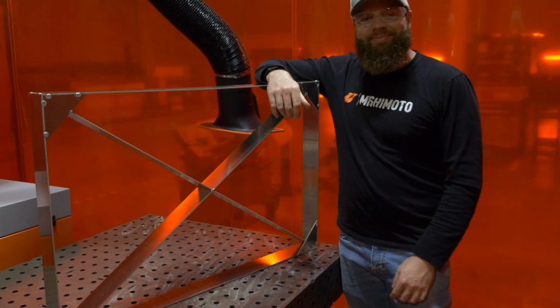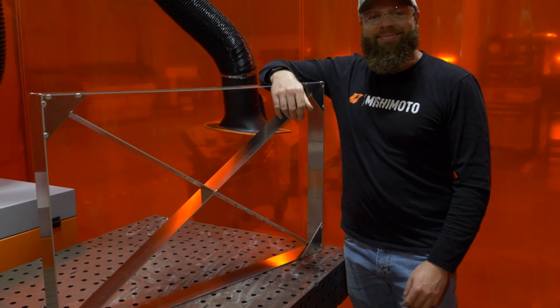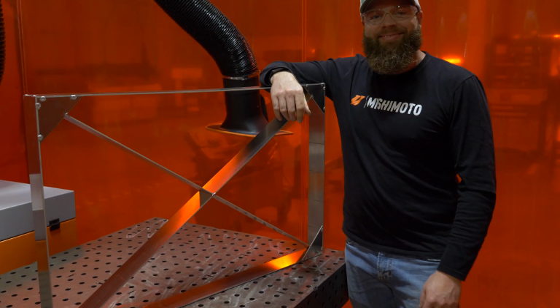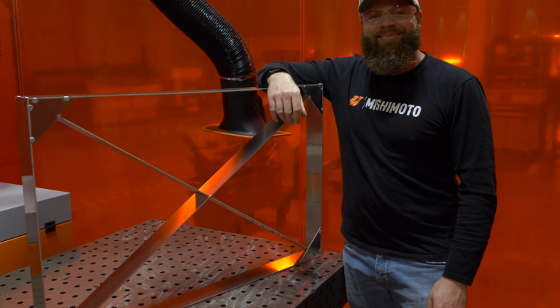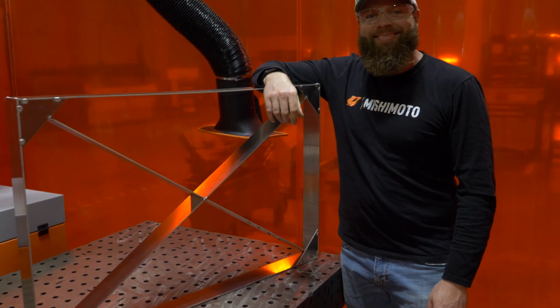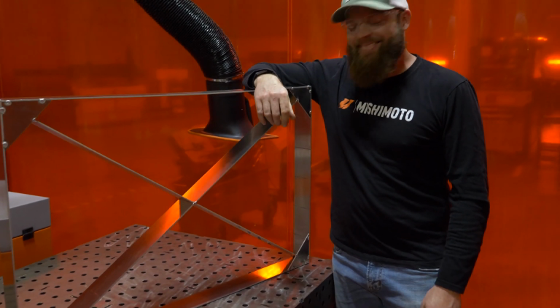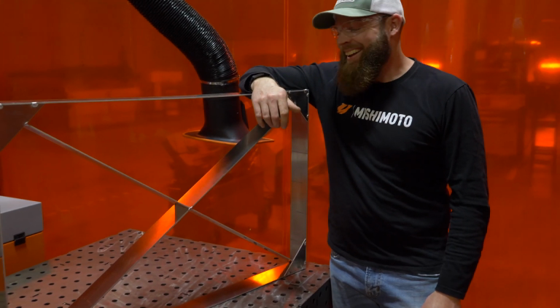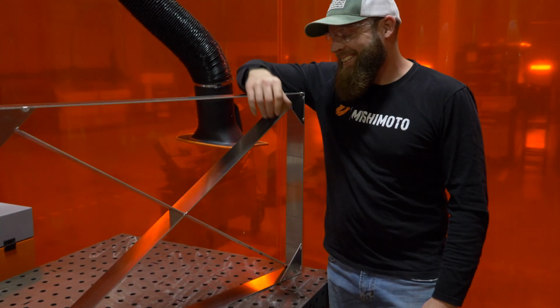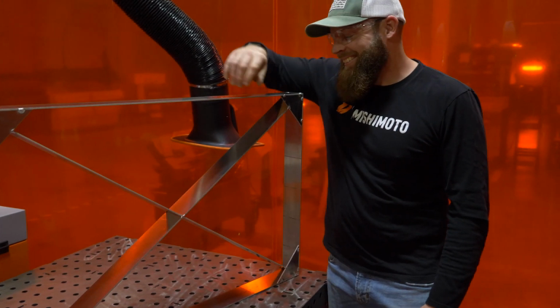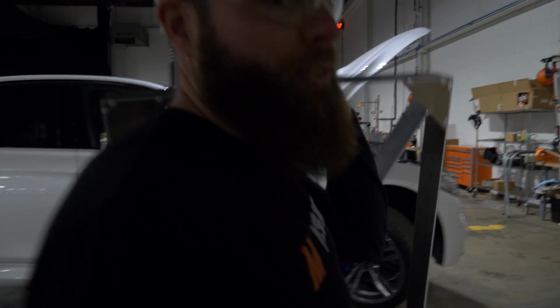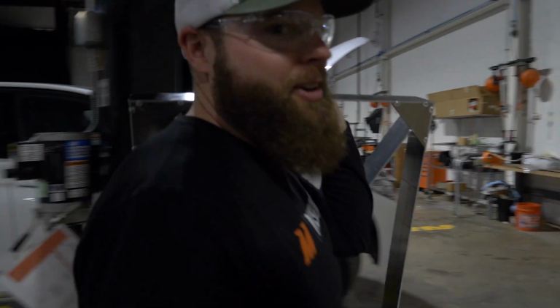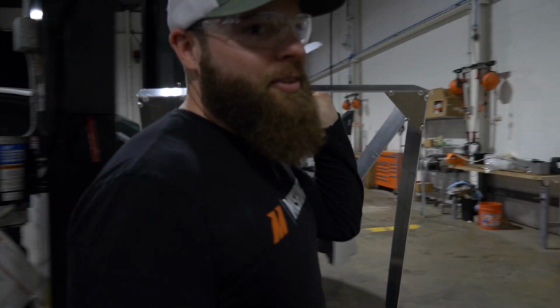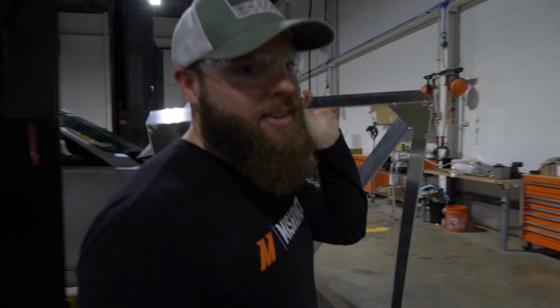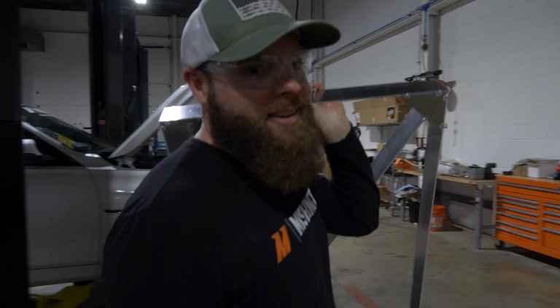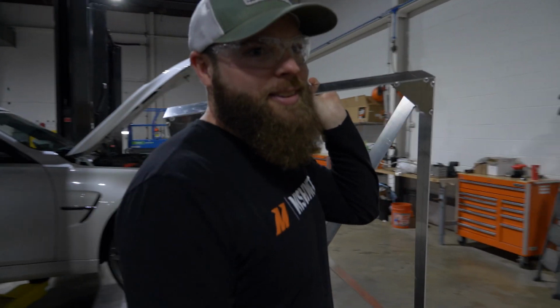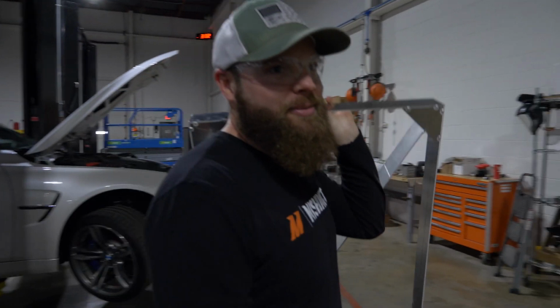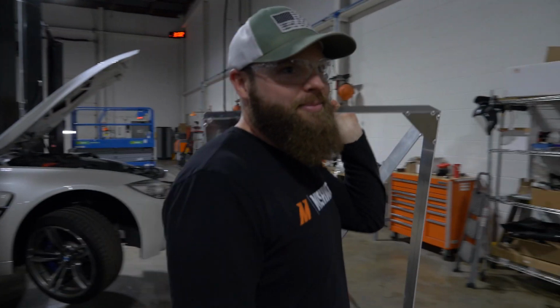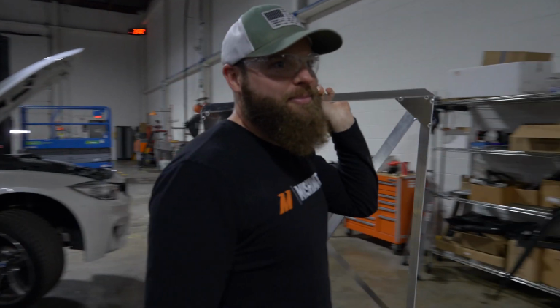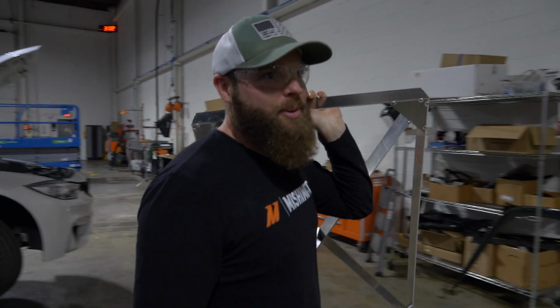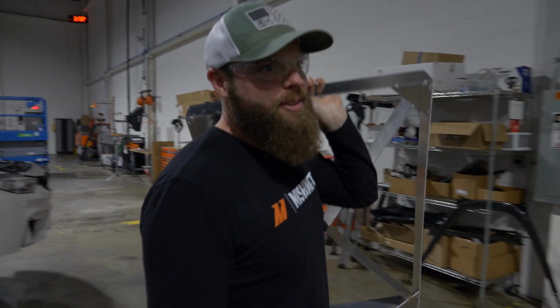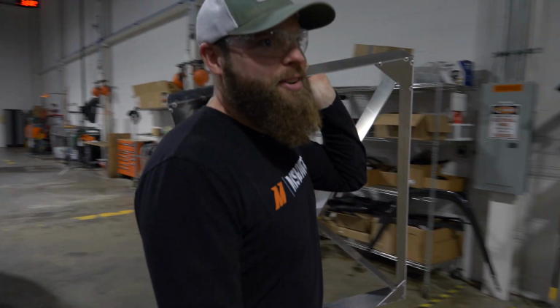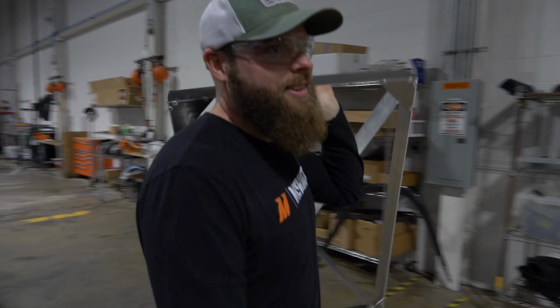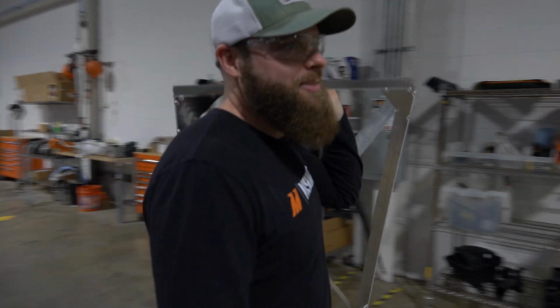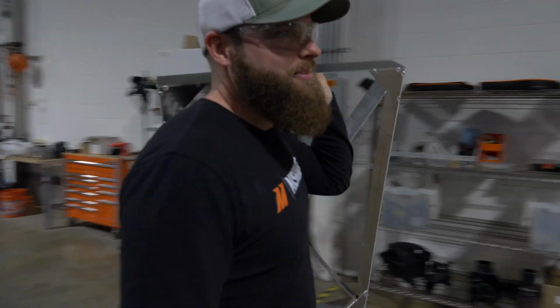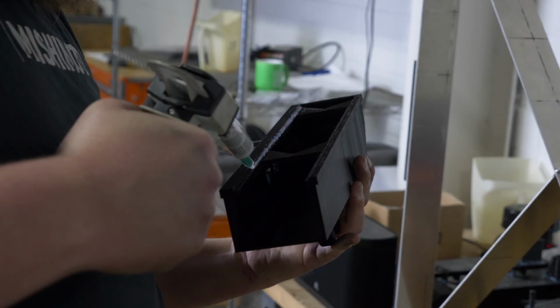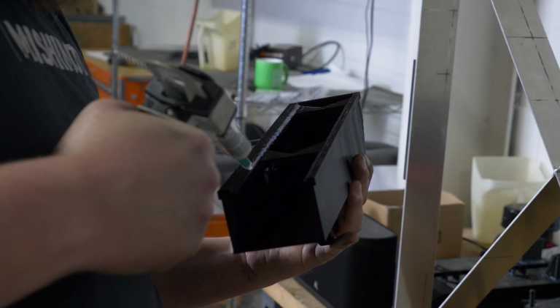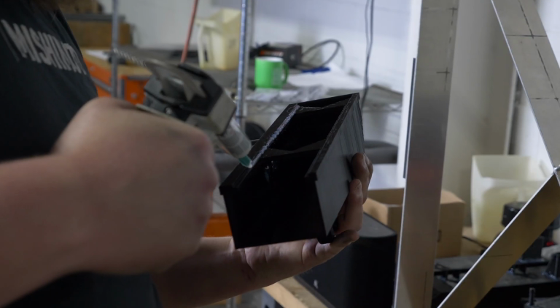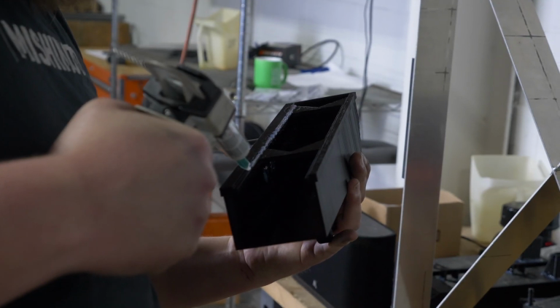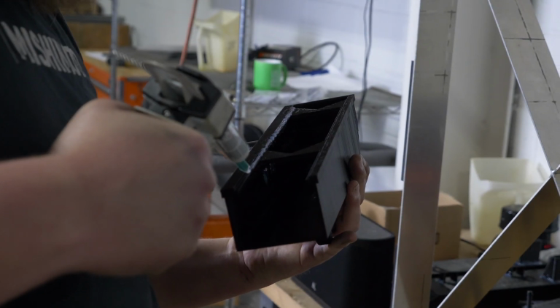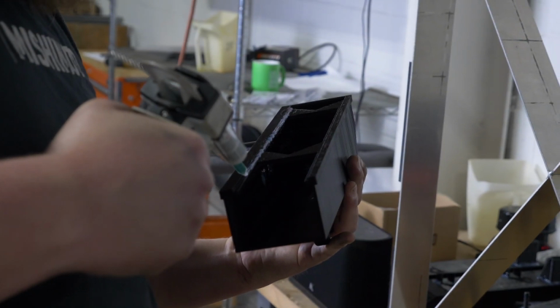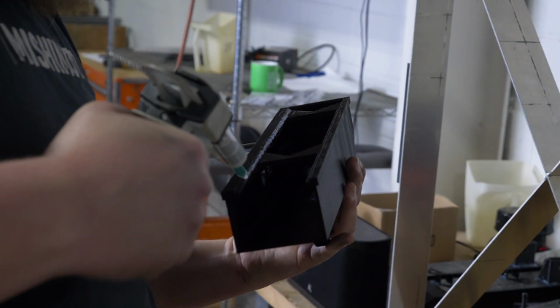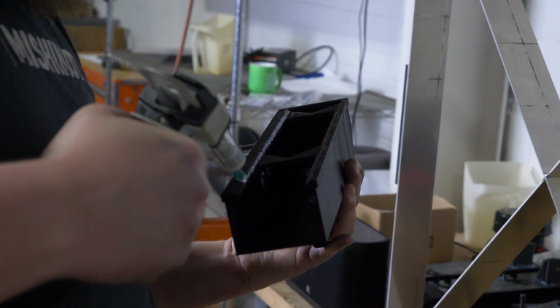All done? Yeah. We'll take it over to Dan and you can put it in the truck. We'll be right back.